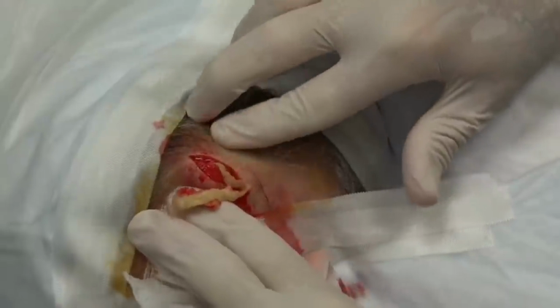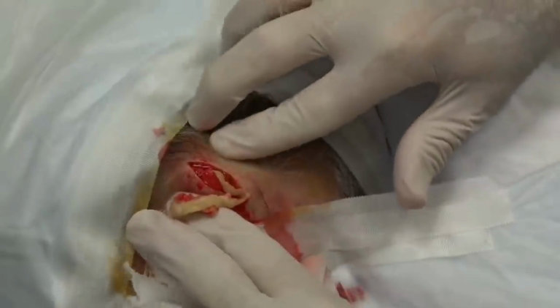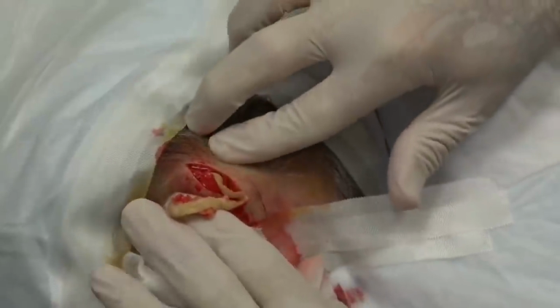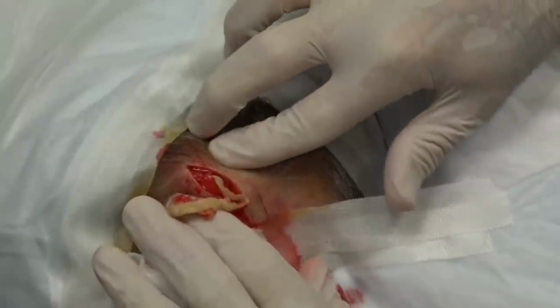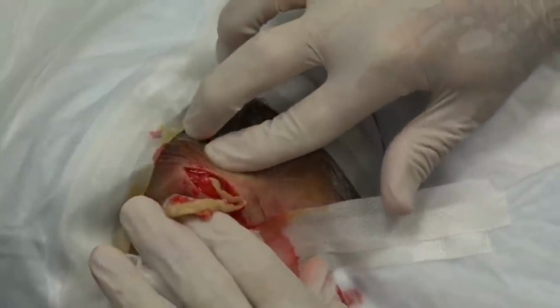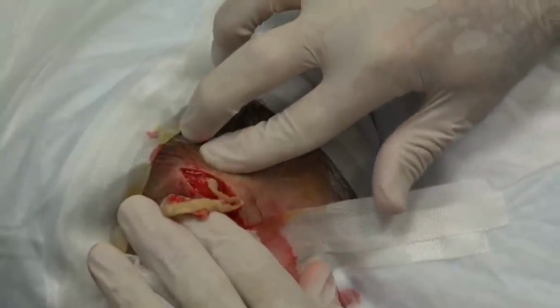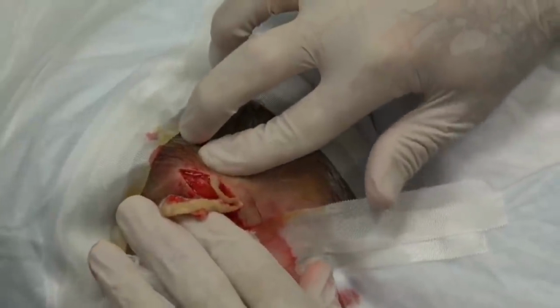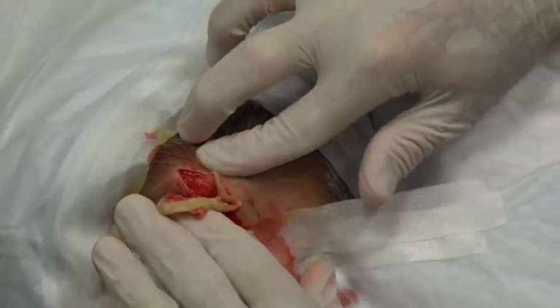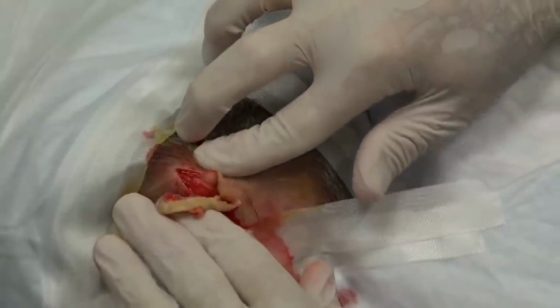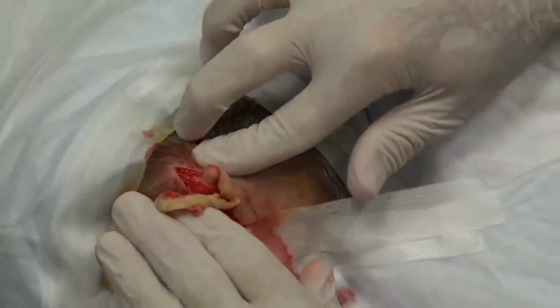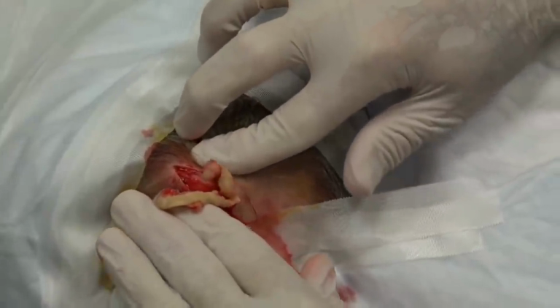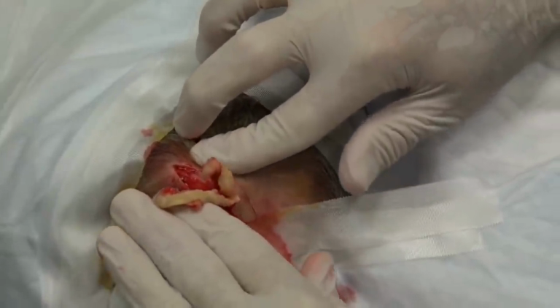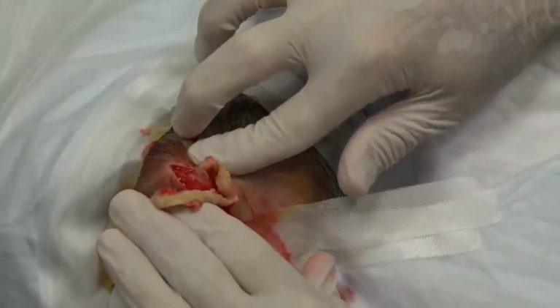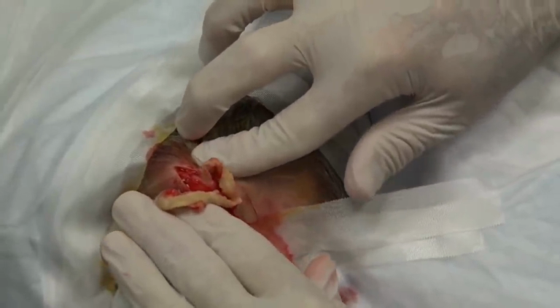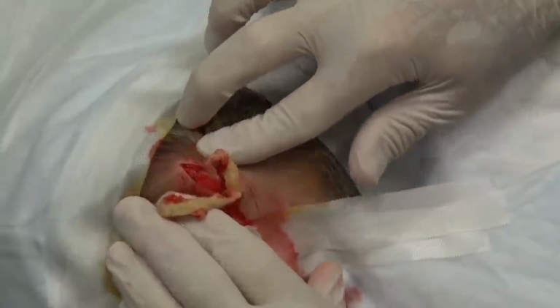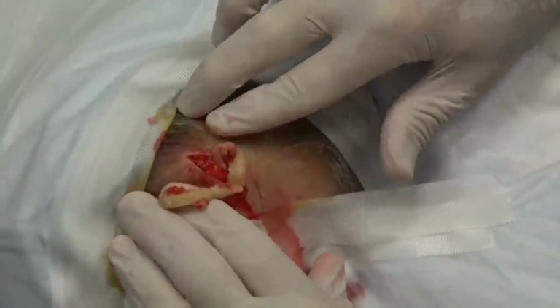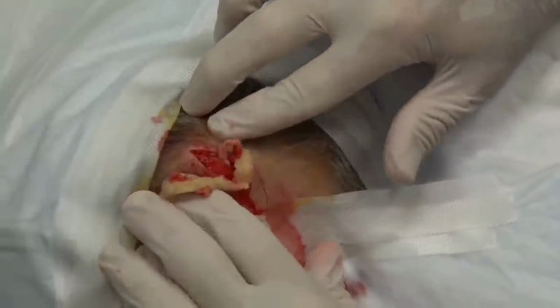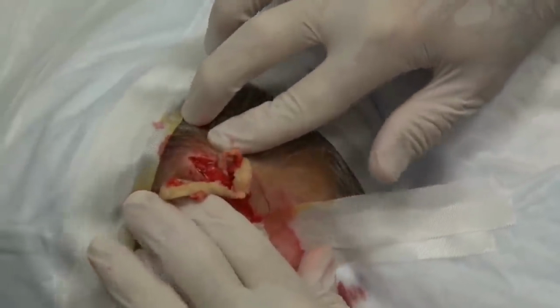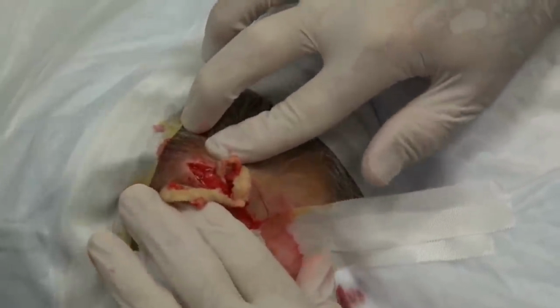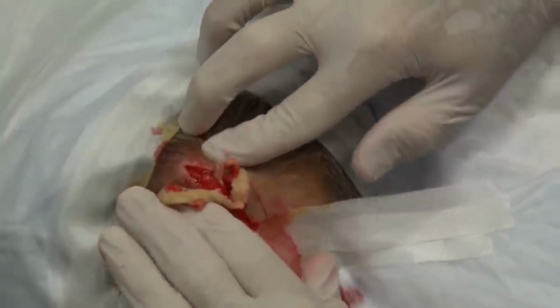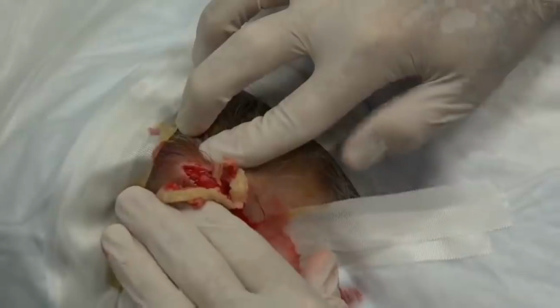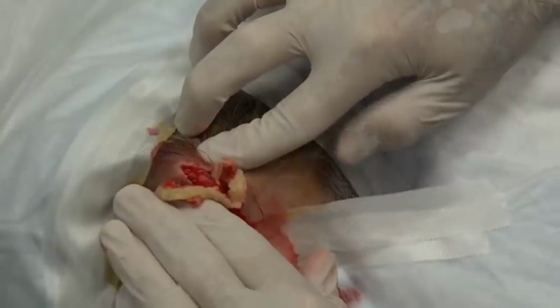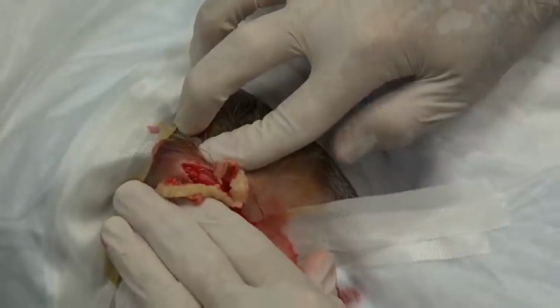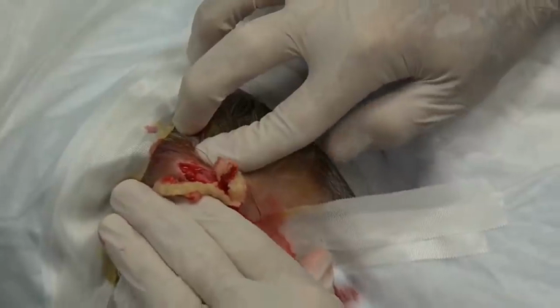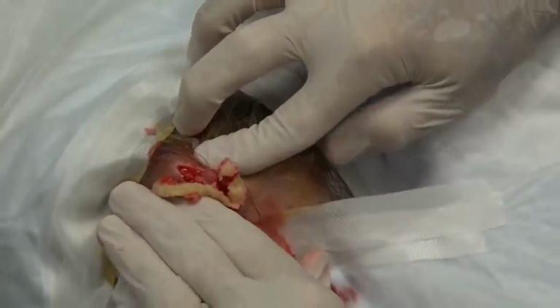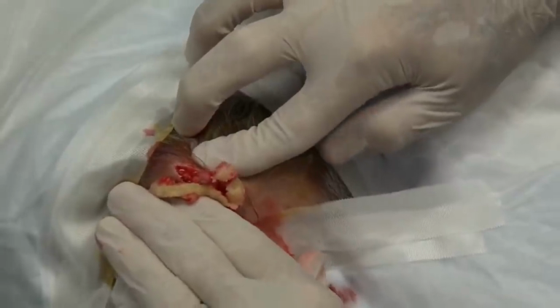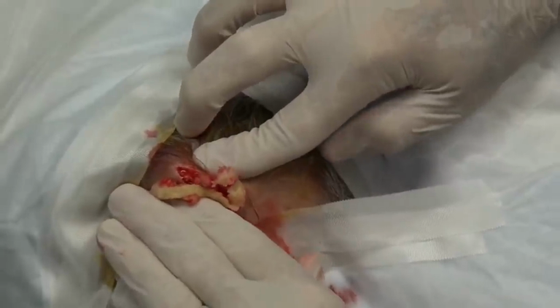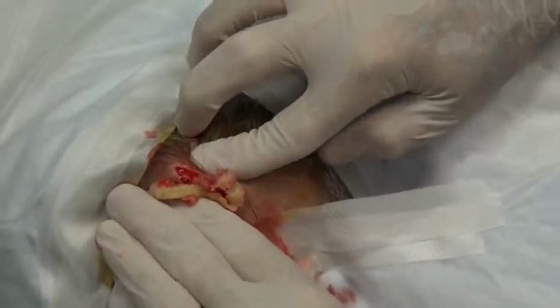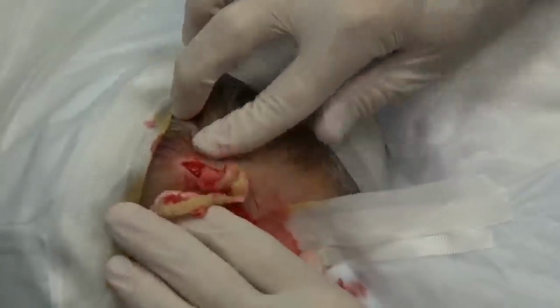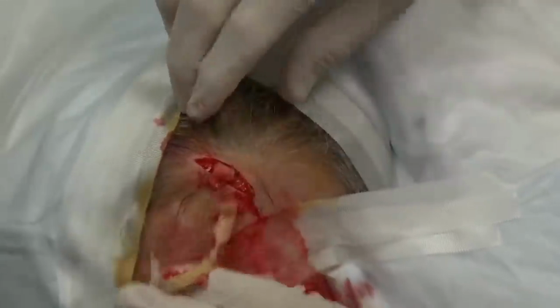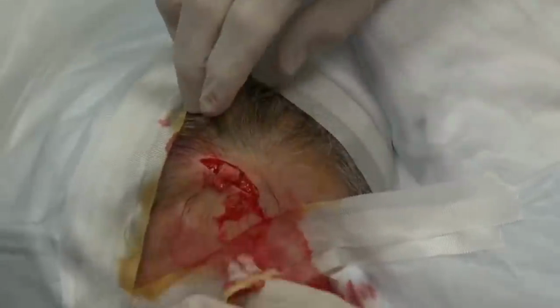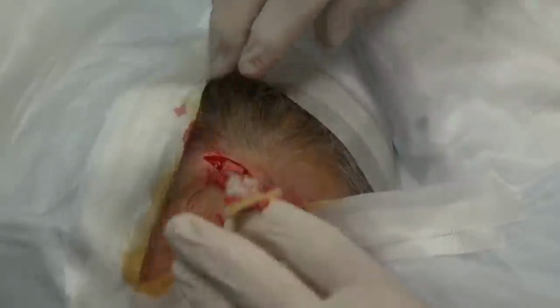So we're going to squeeze this out because this makes it easier for us to get the sac from the cyst, okay? And it's some work too.